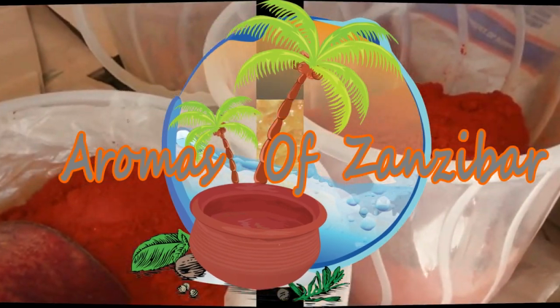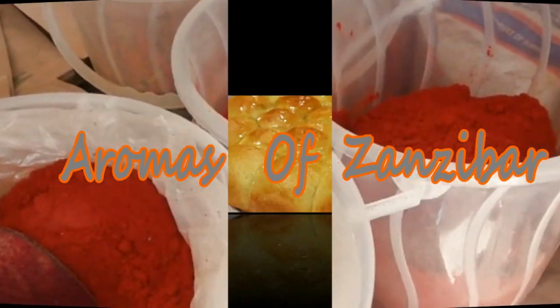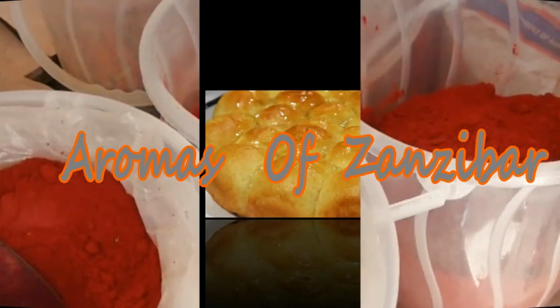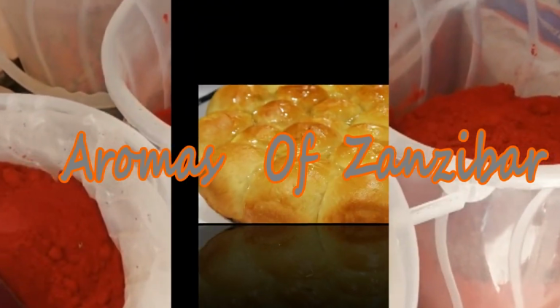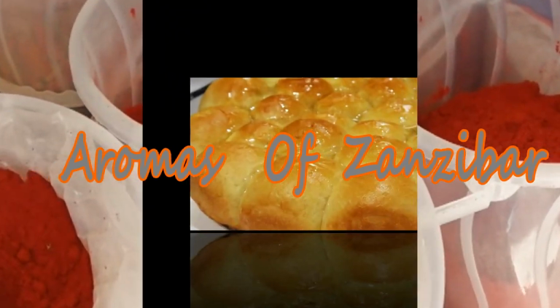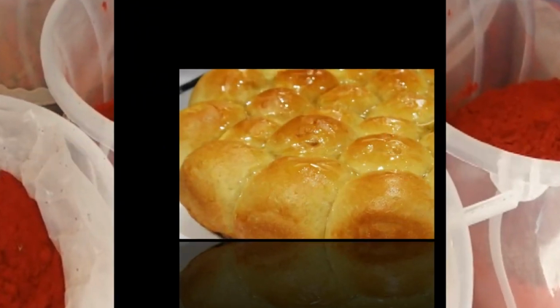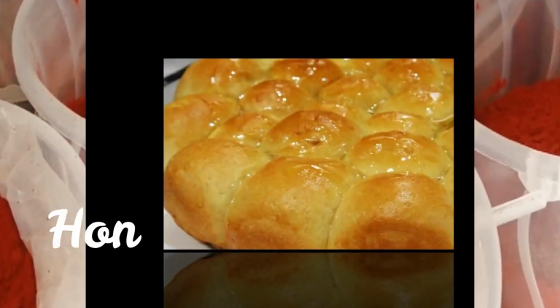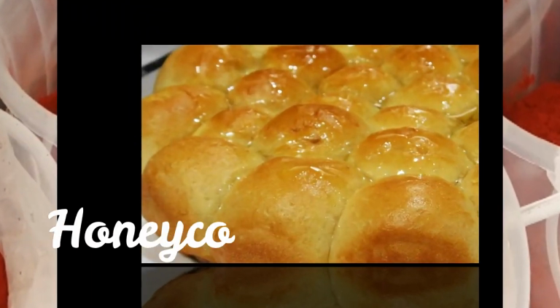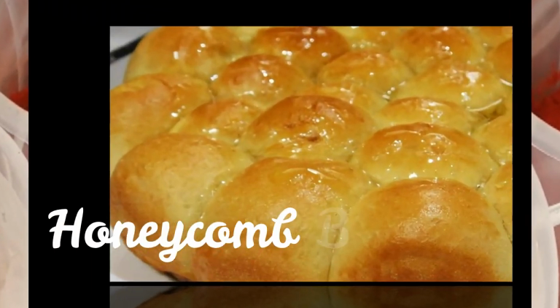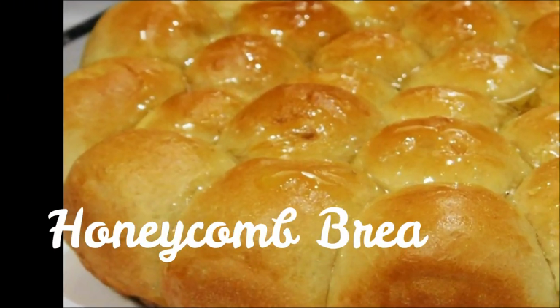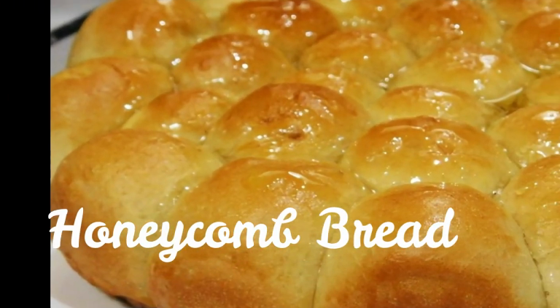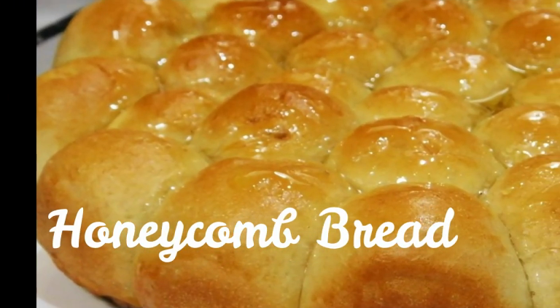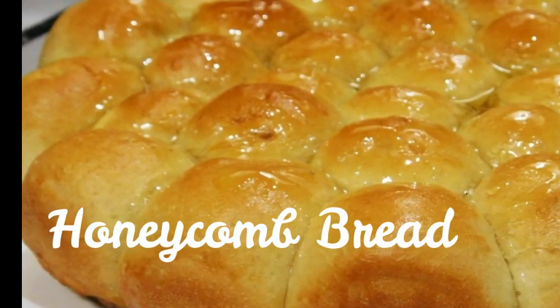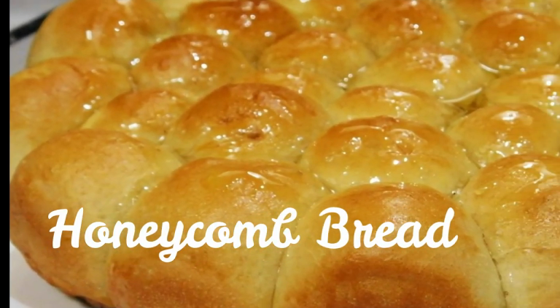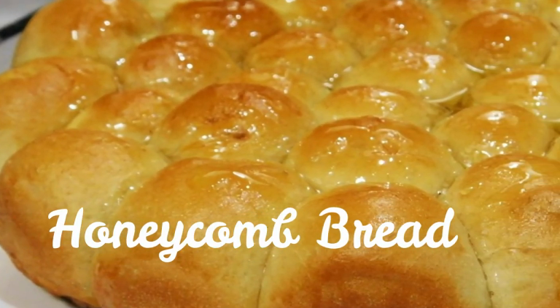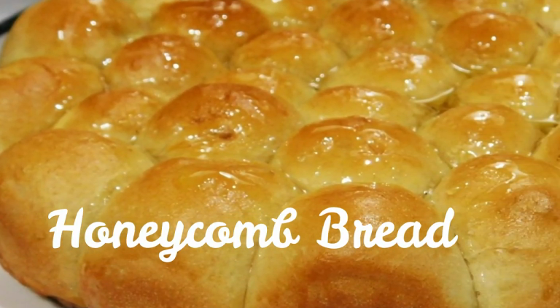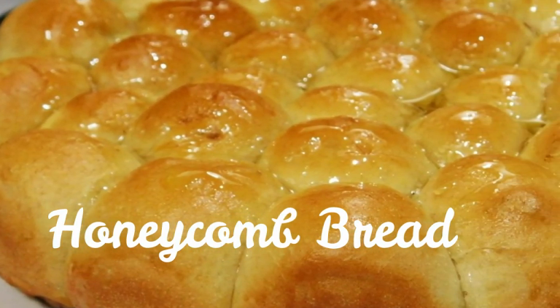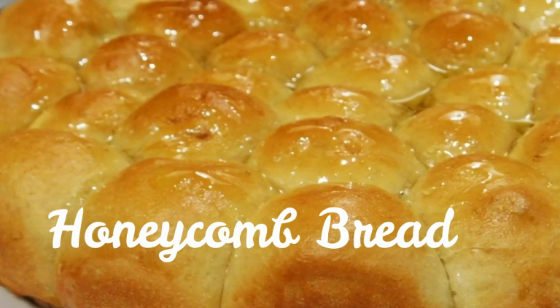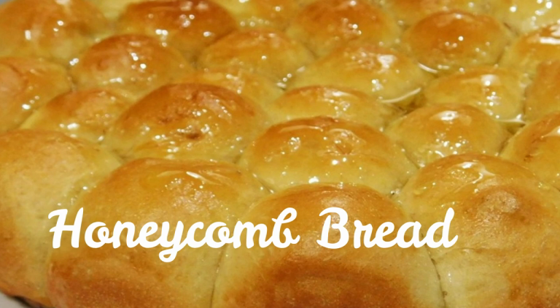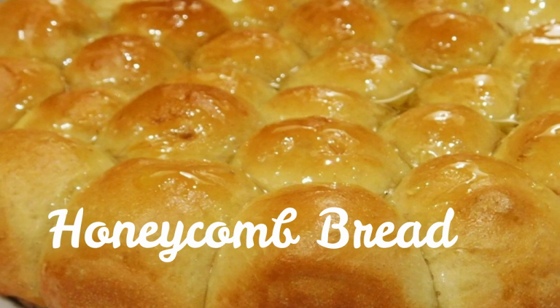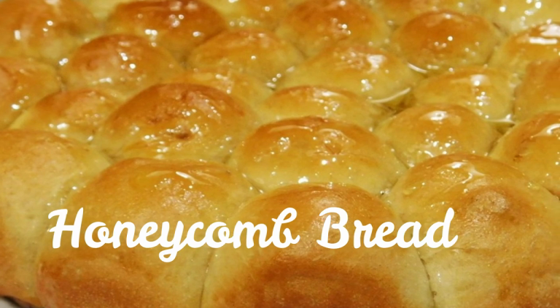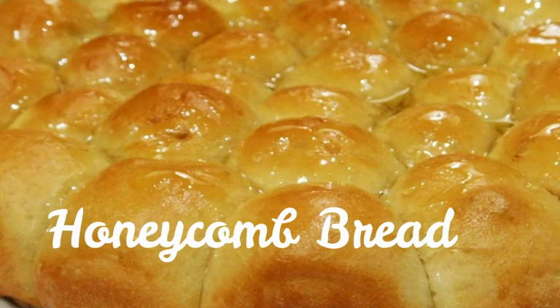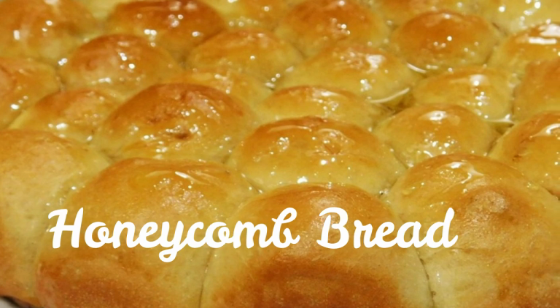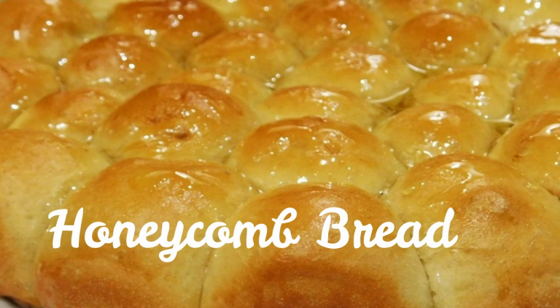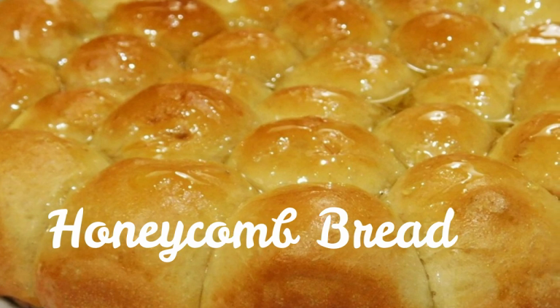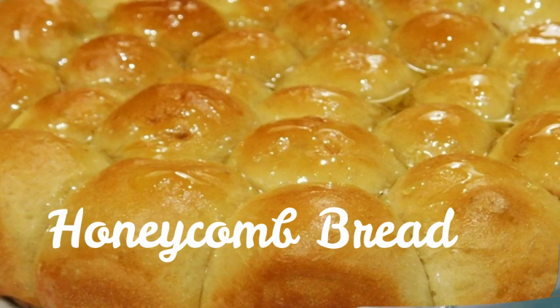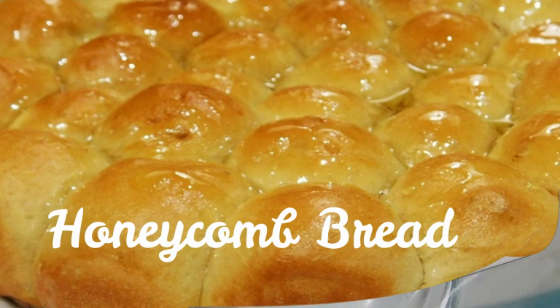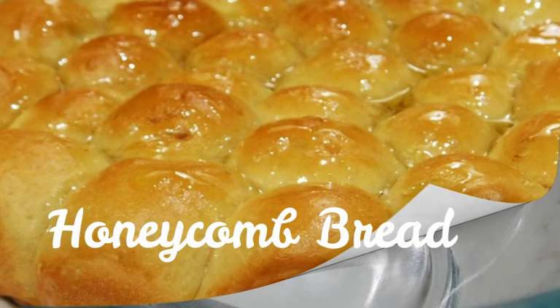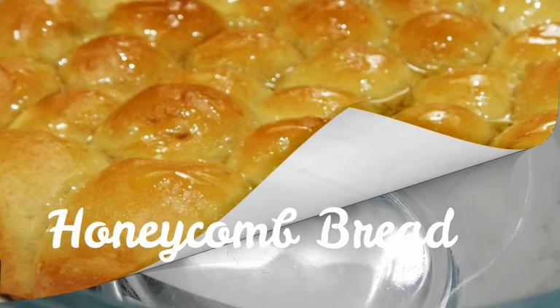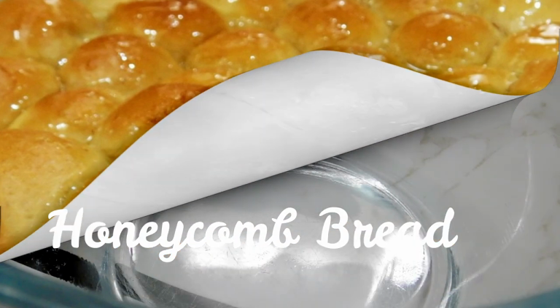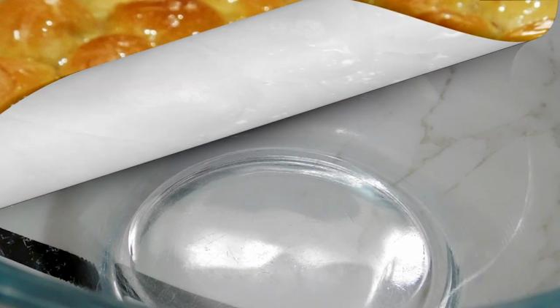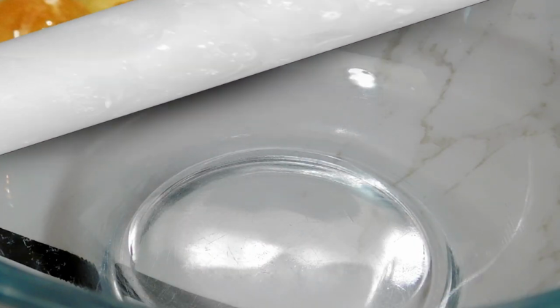Welcome in, Karibuni, to Aroma of Zanzibar. Today I'm going to share with you how I'm making my beautiful sweet honeycomb bread.